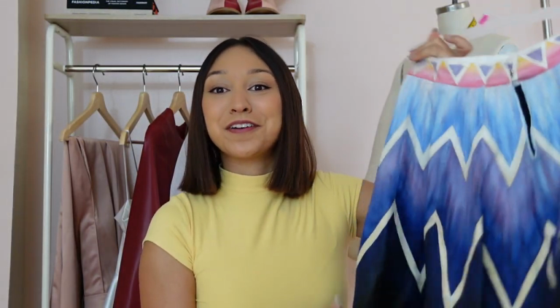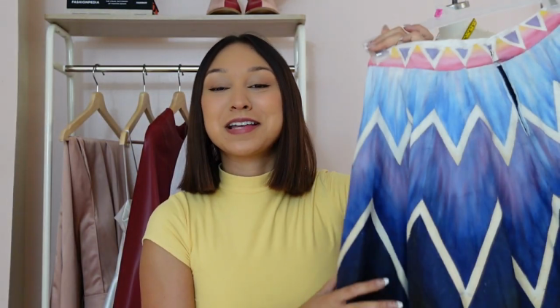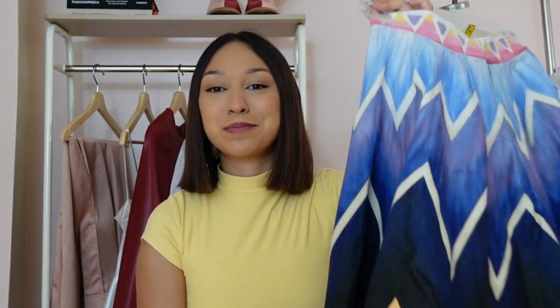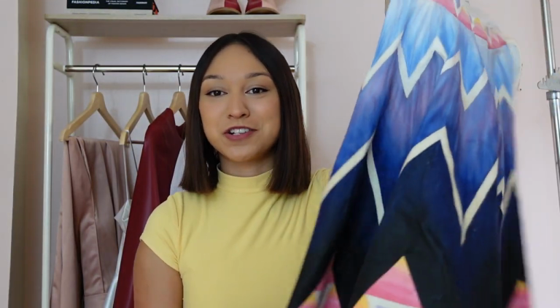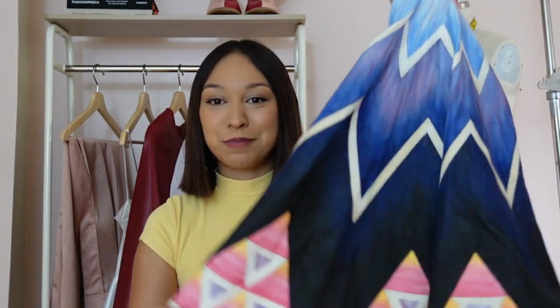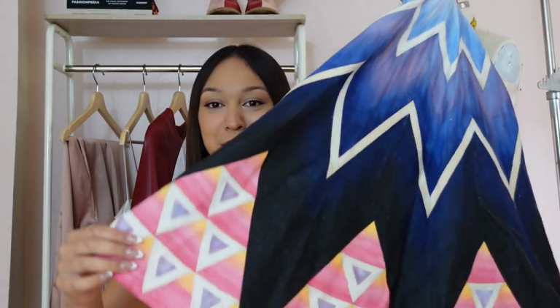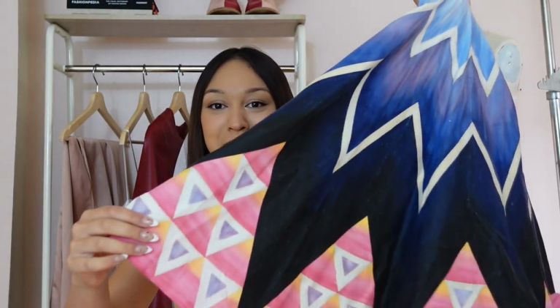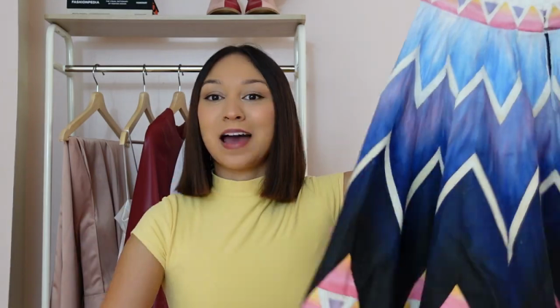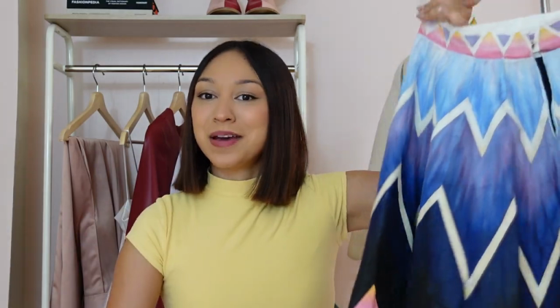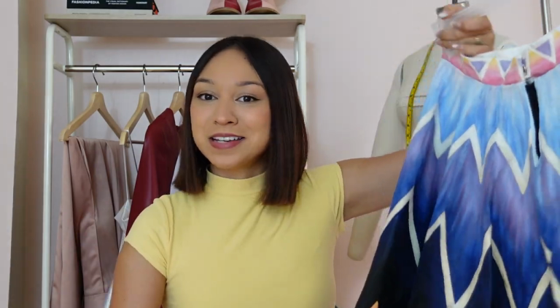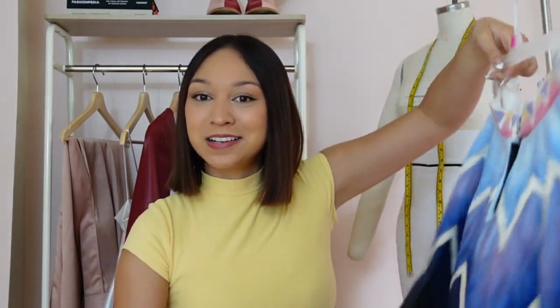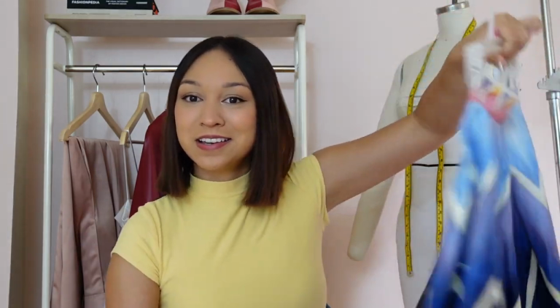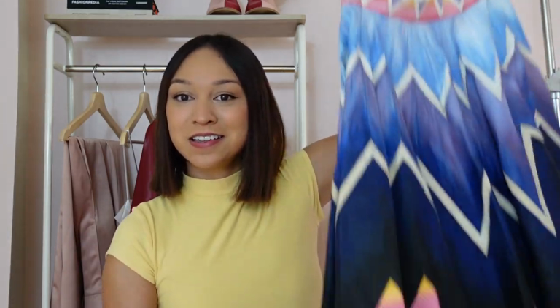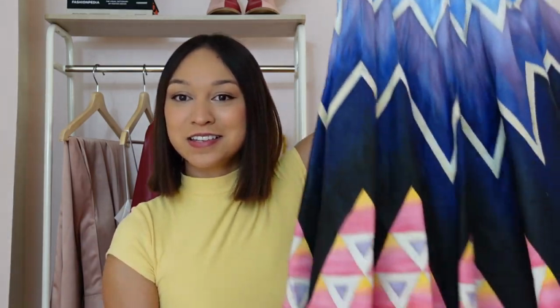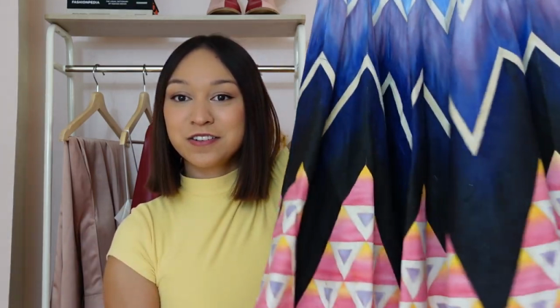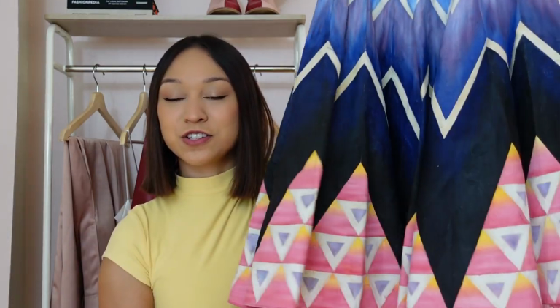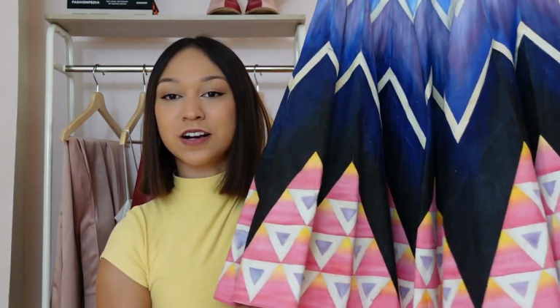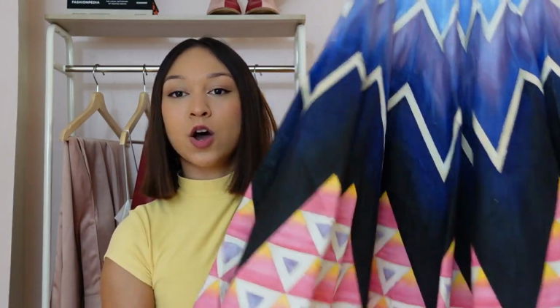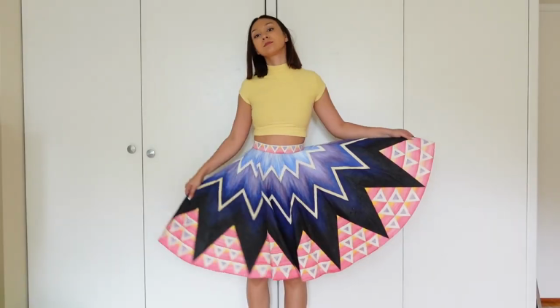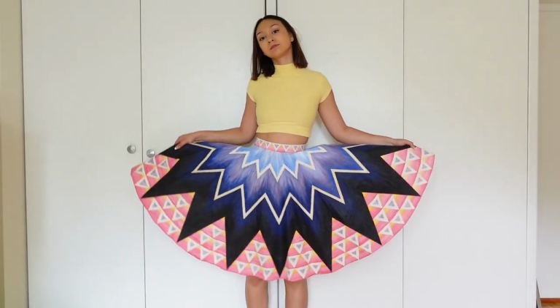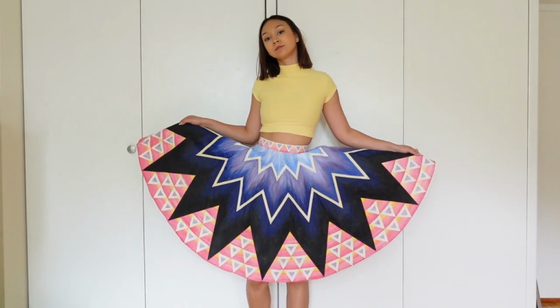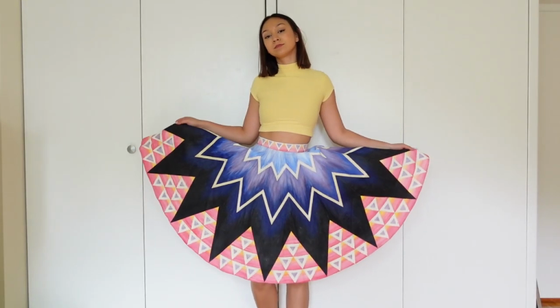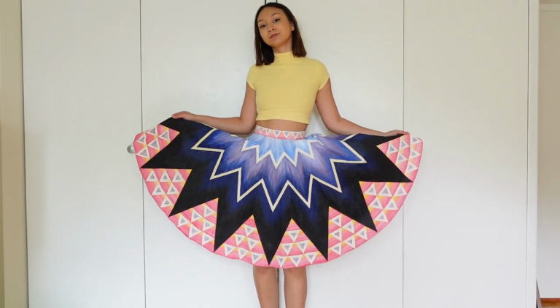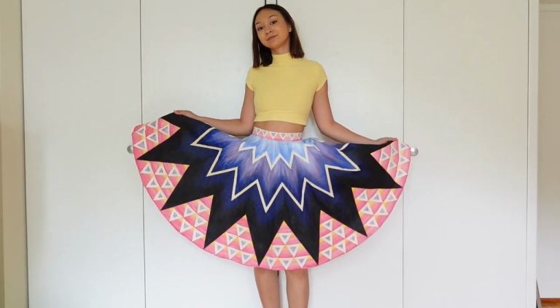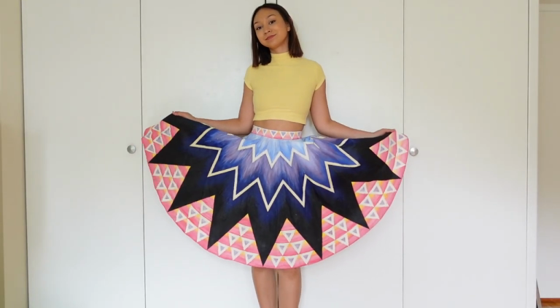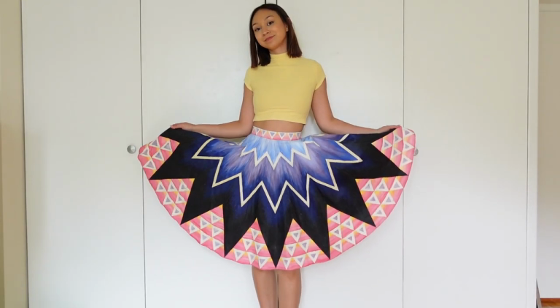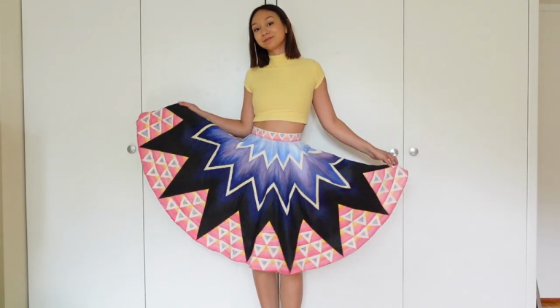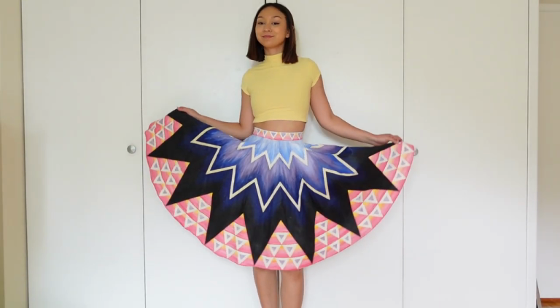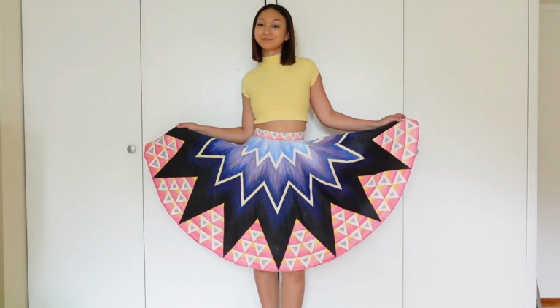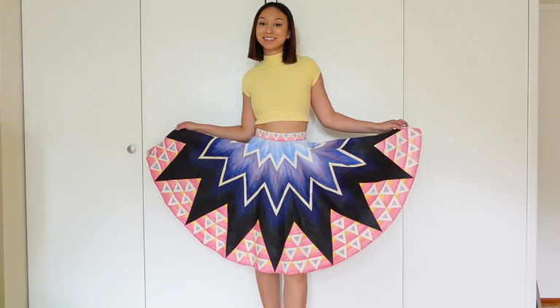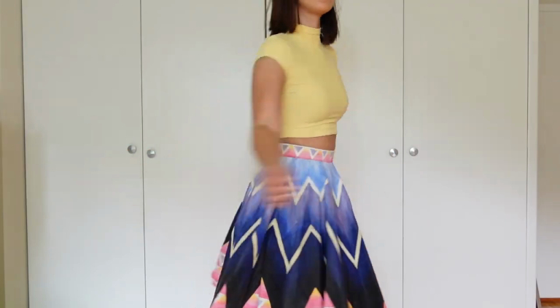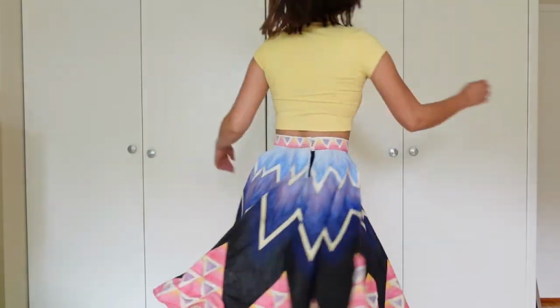I'm going to start in chronological order, from freshman year all the way to senior year. There will probably be a progression from me struggling to me finally learning. So let's start with freshman year. Starting off with our very first project — I painted this circle skirt.